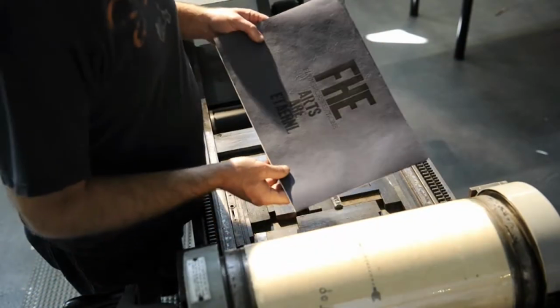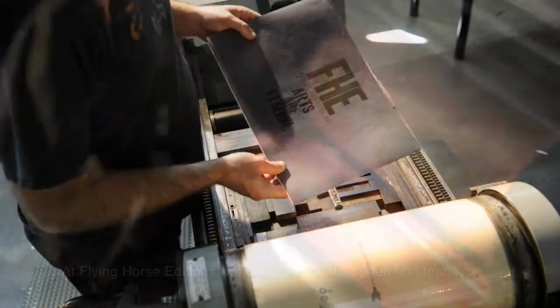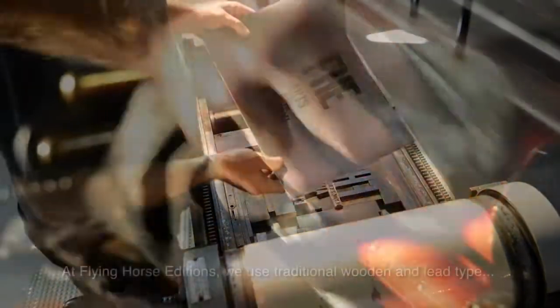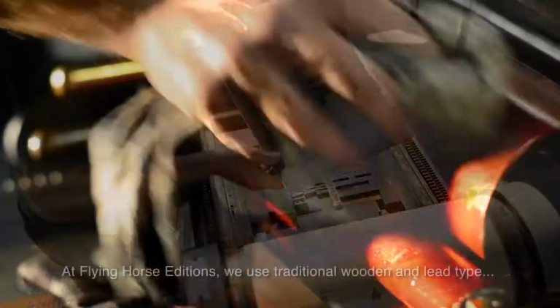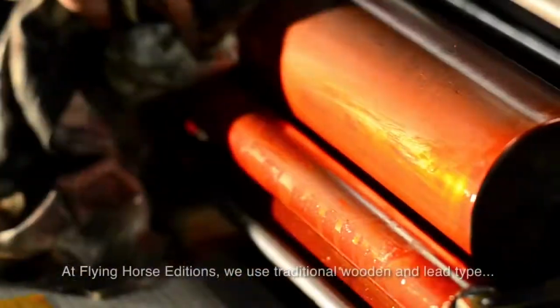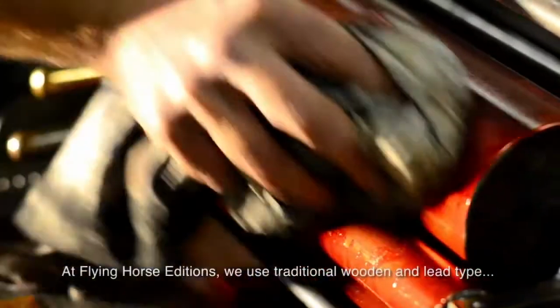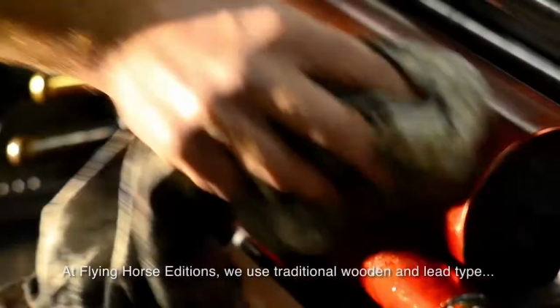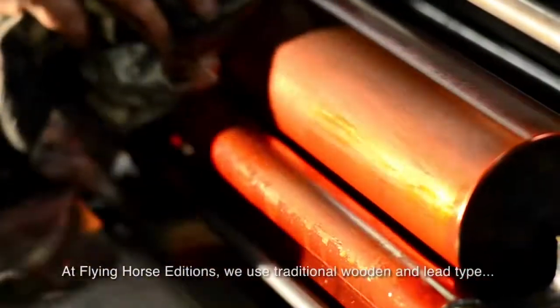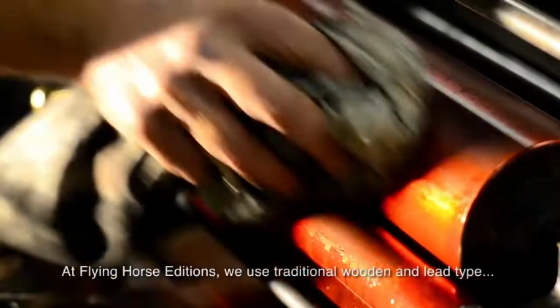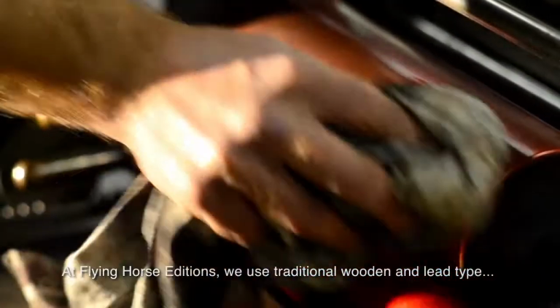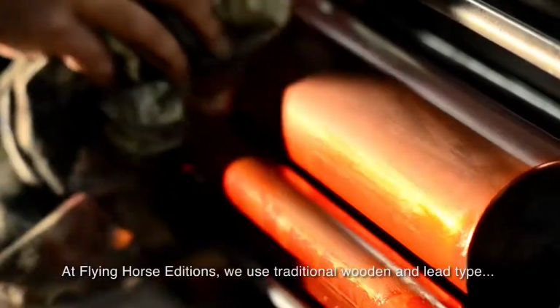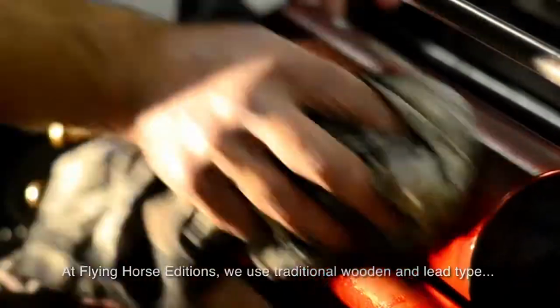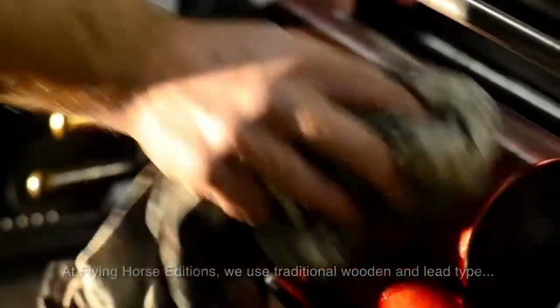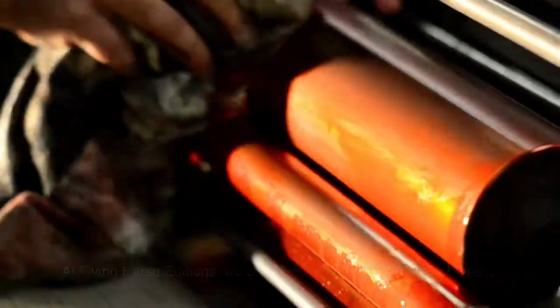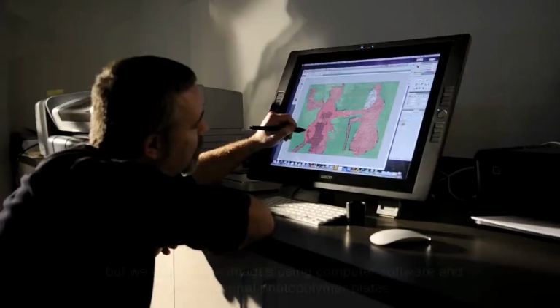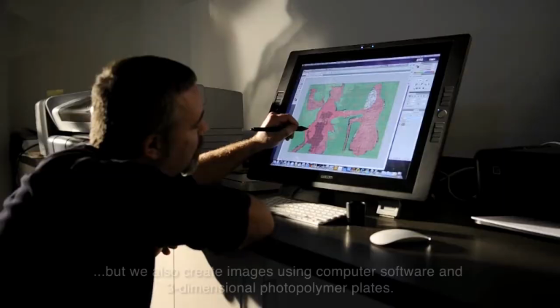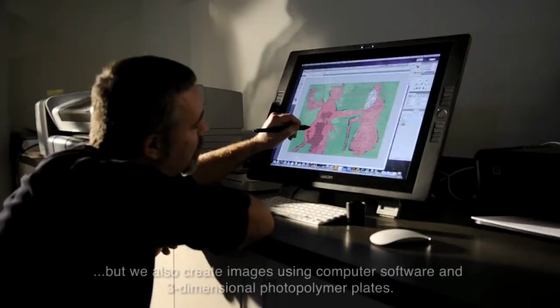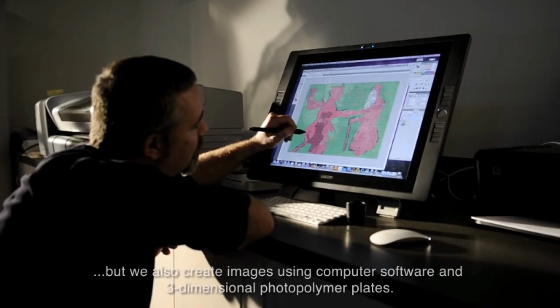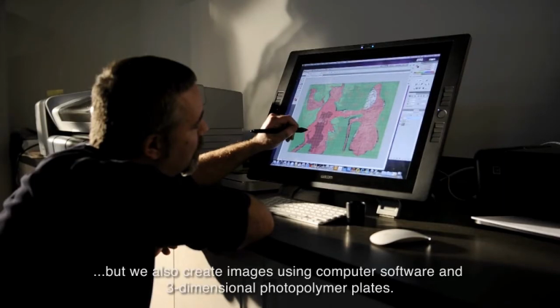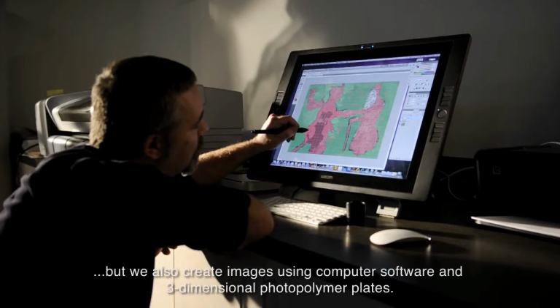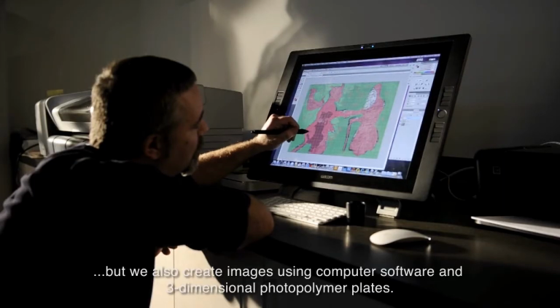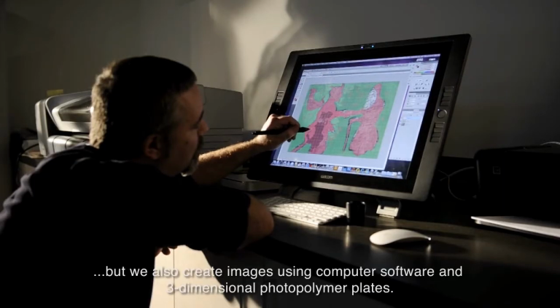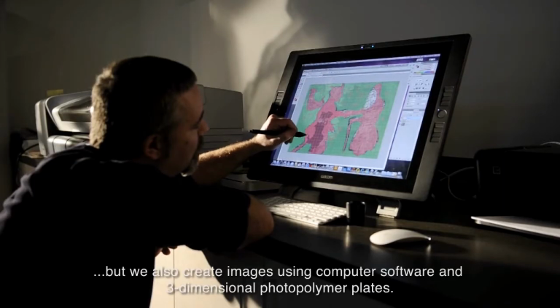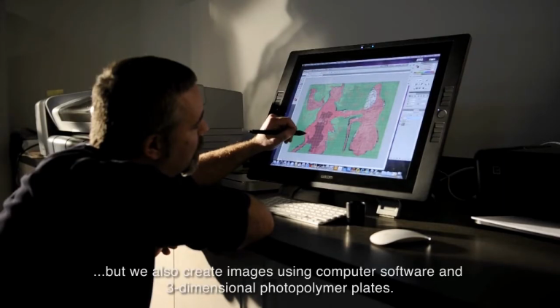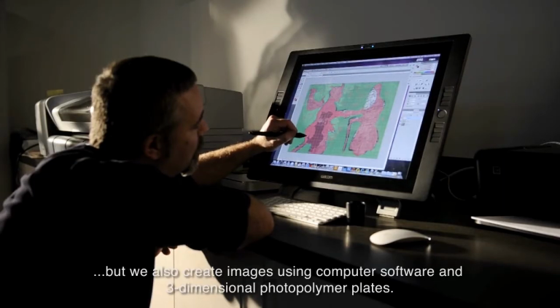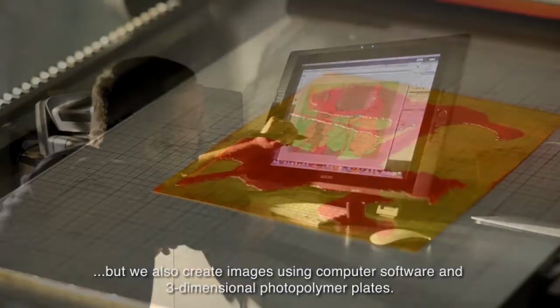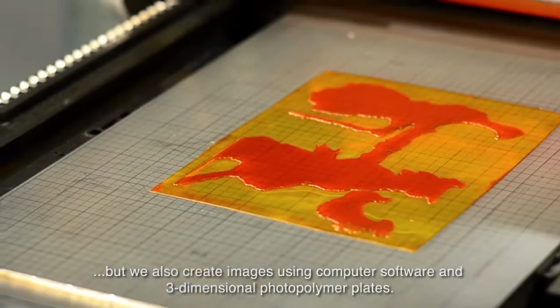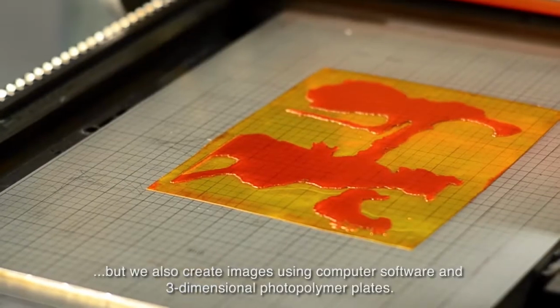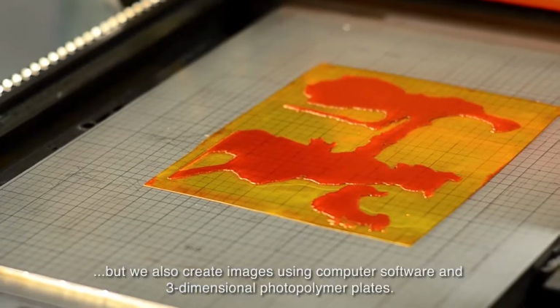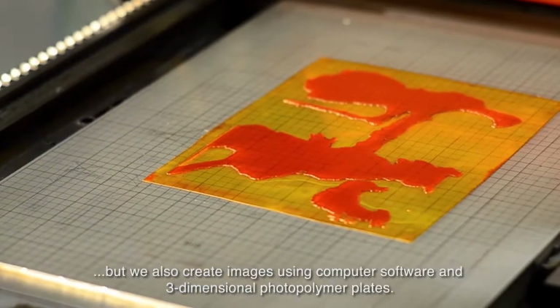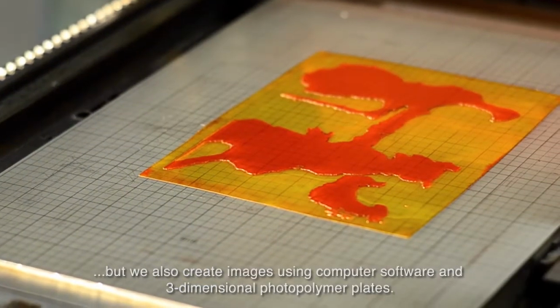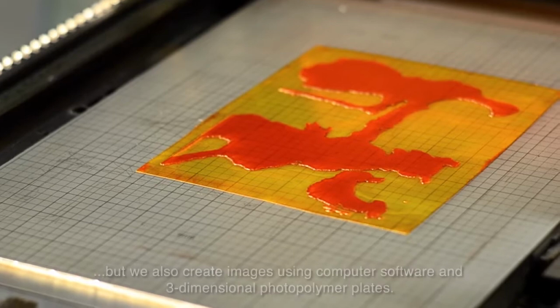At Flying Horse Editions, we use traditional wooden and lead type, but we also create images using computer software and three-dimensional photopolymer plates.